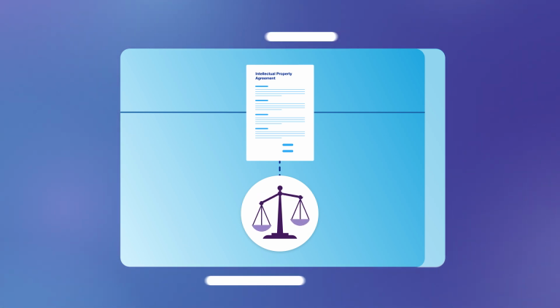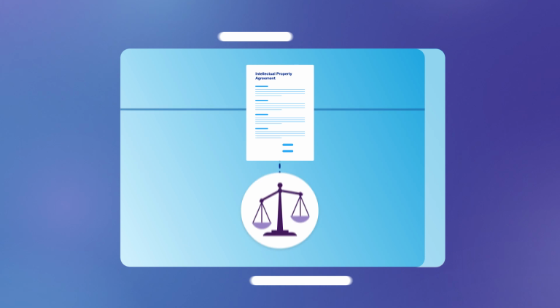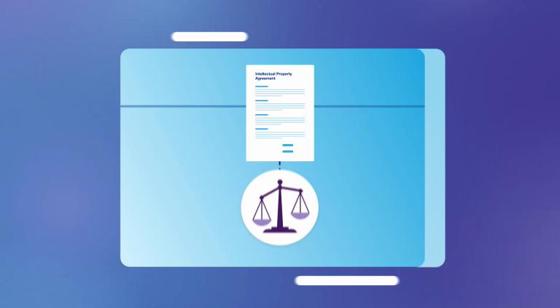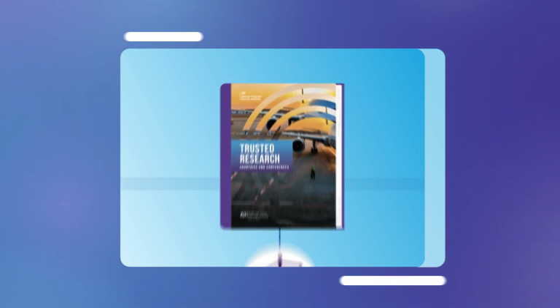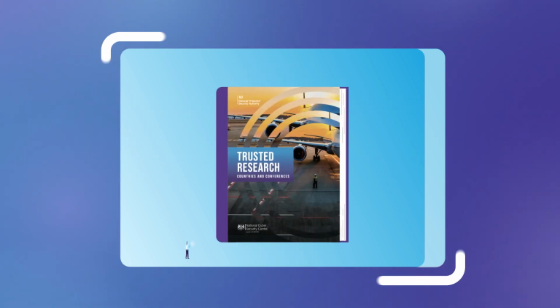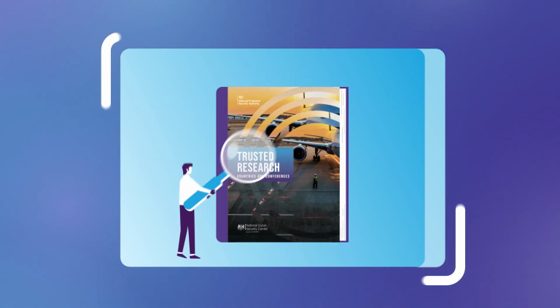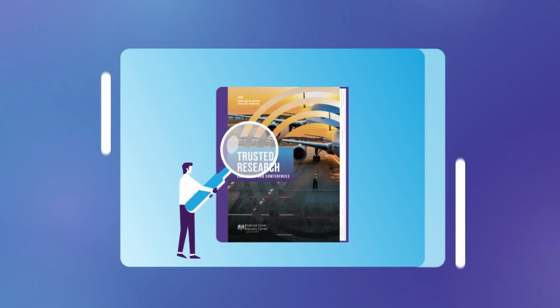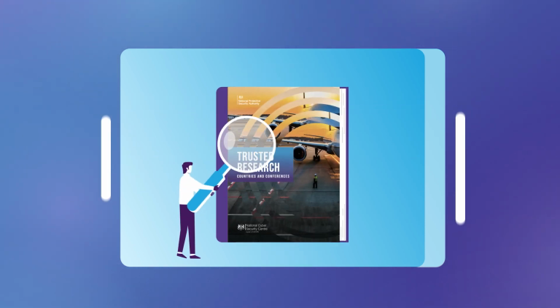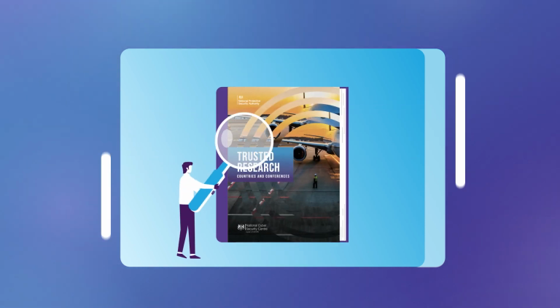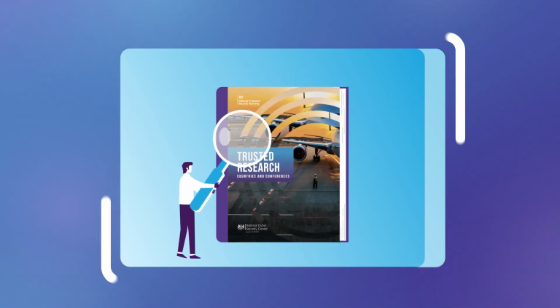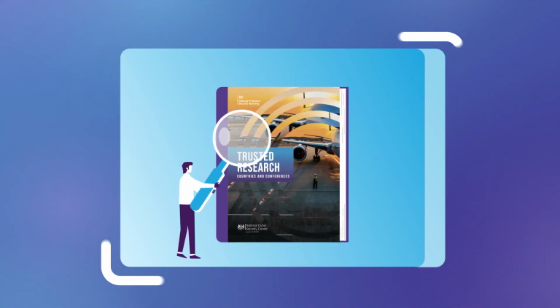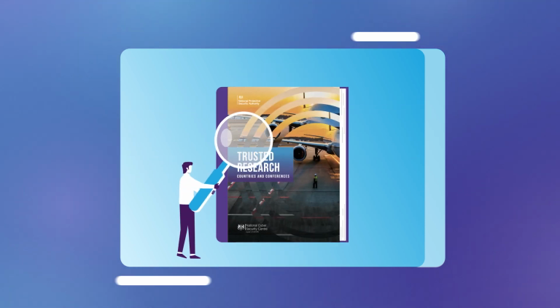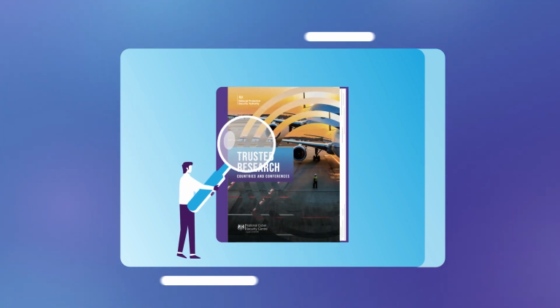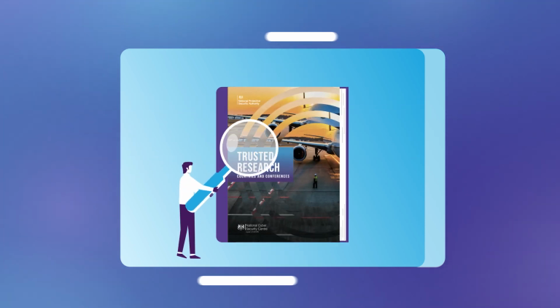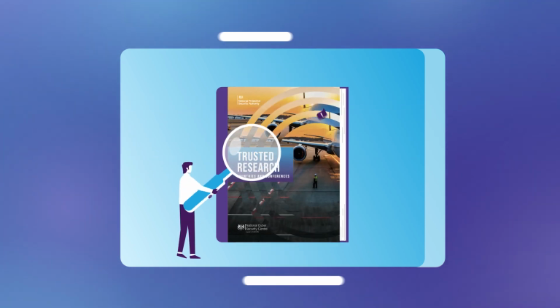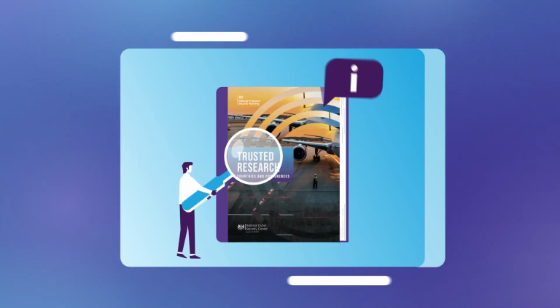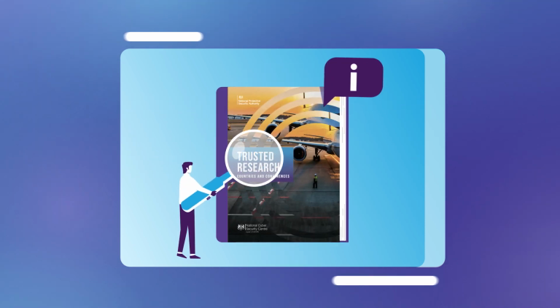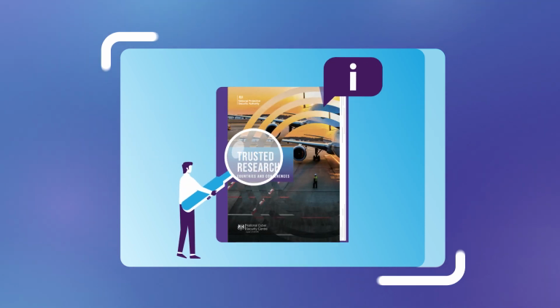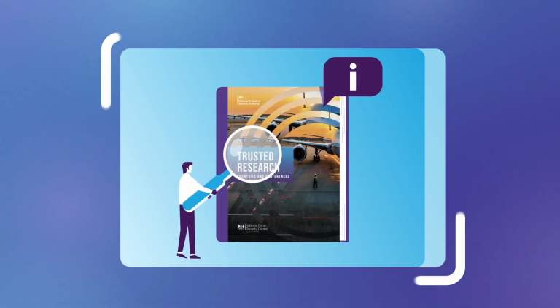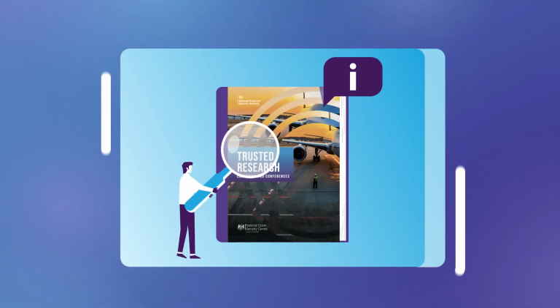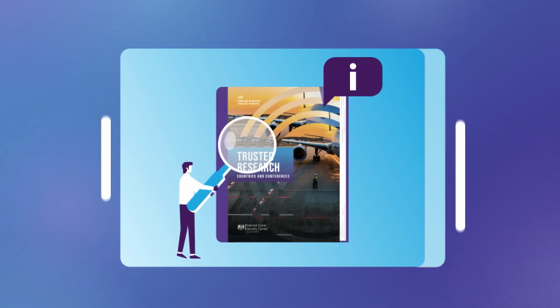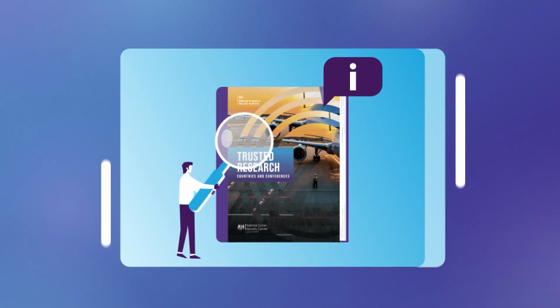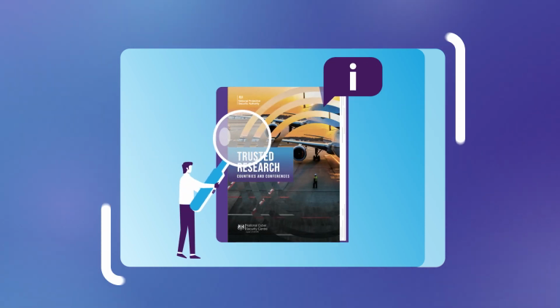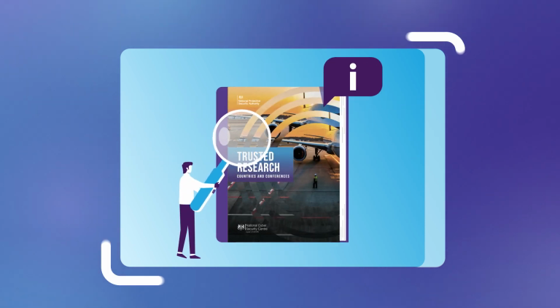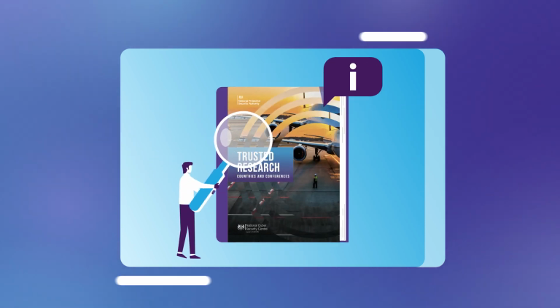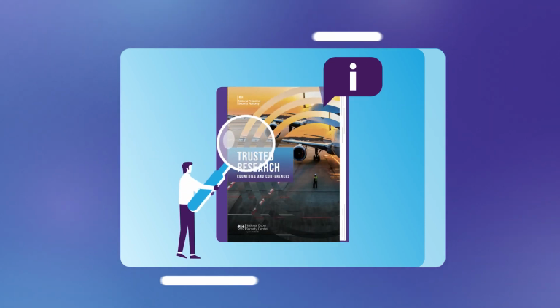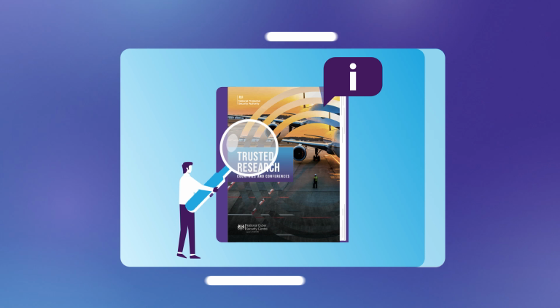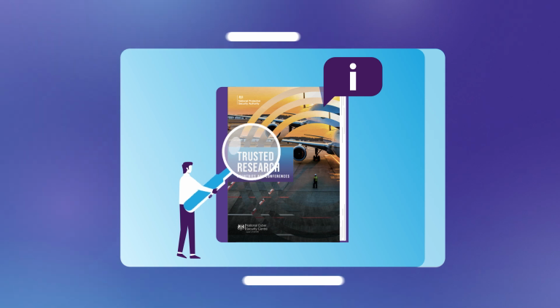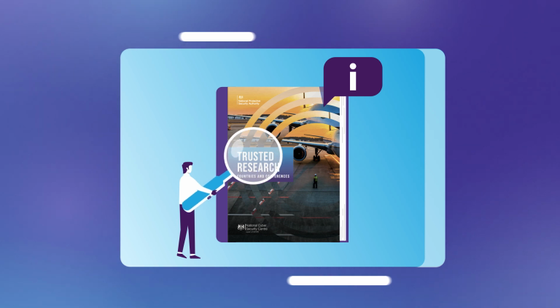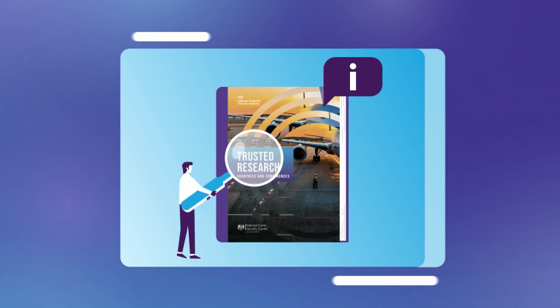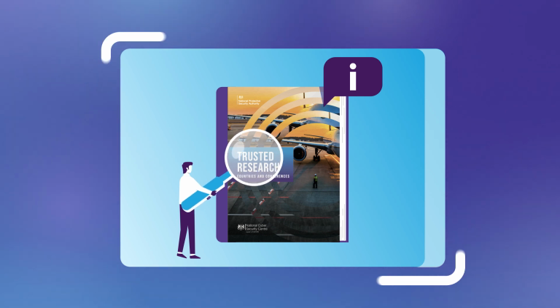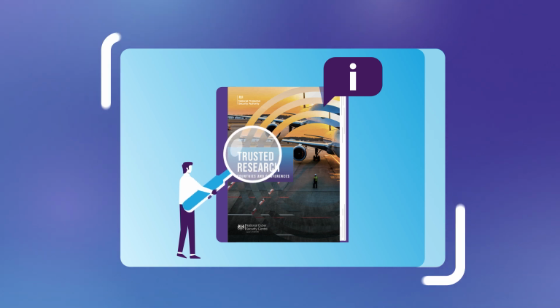The Trusted Research Countries and Conferences guidance provides additional advice on steps to take before travelling overseas.